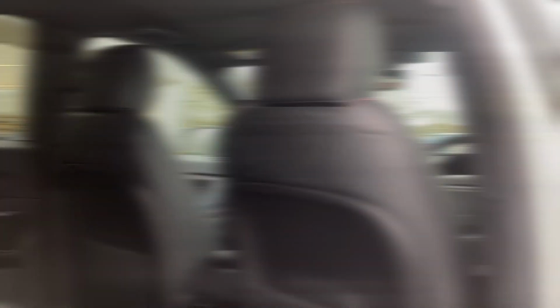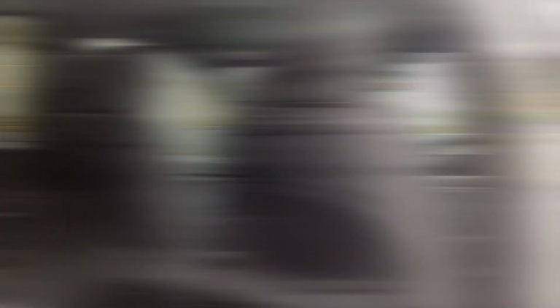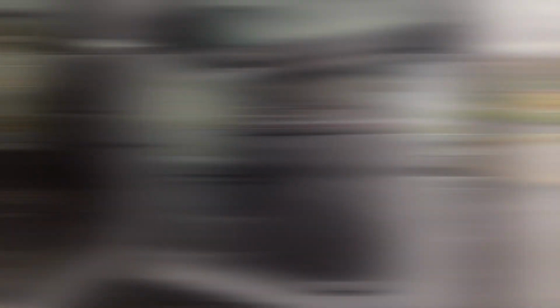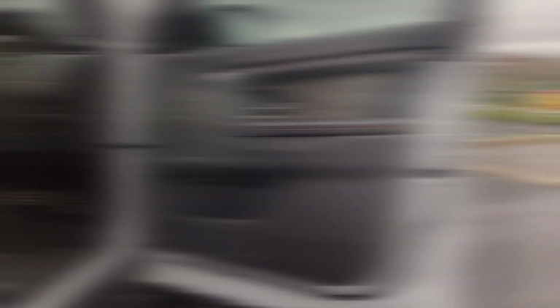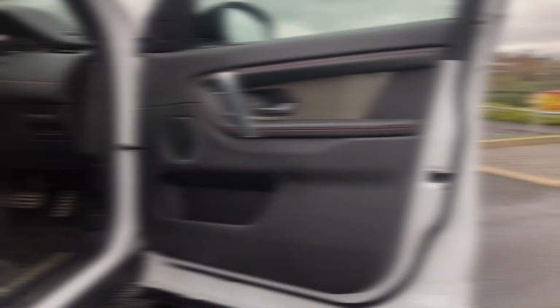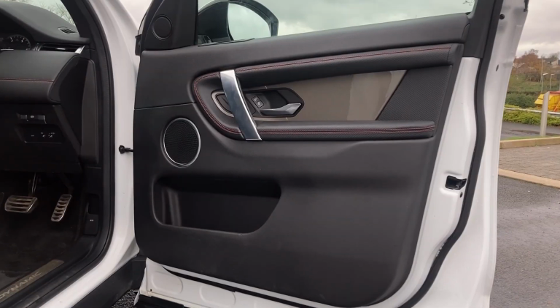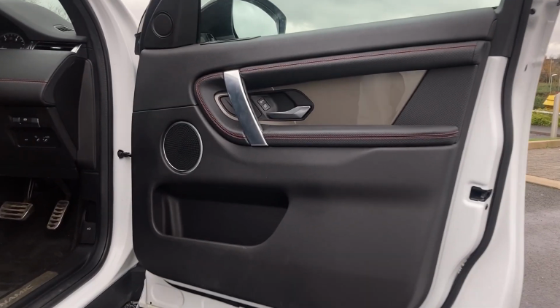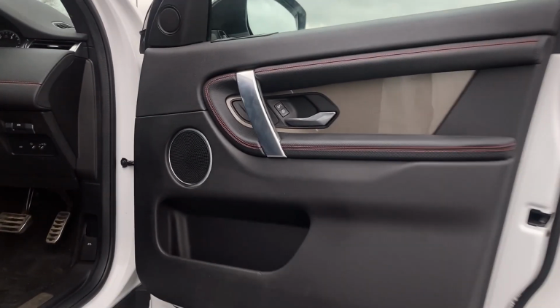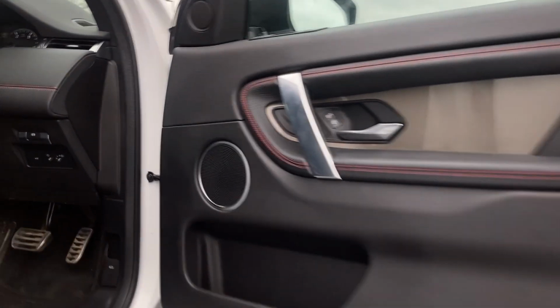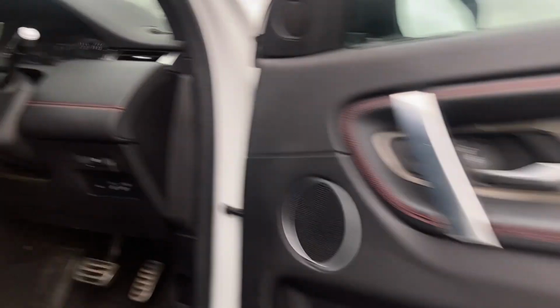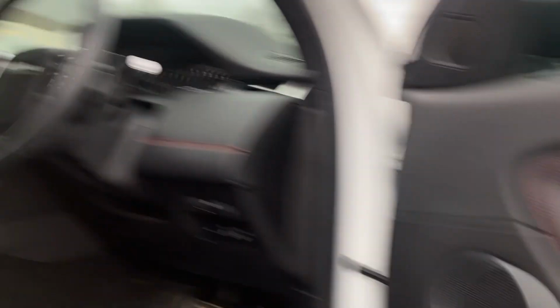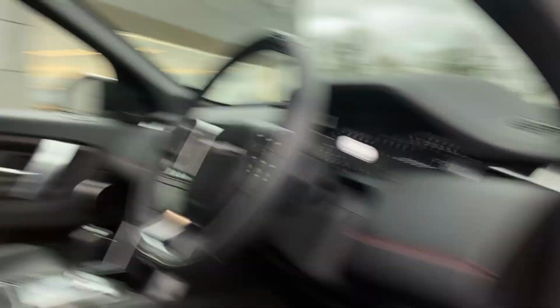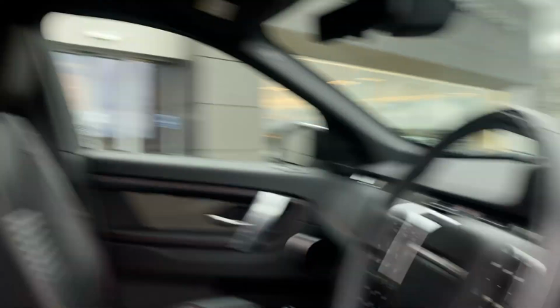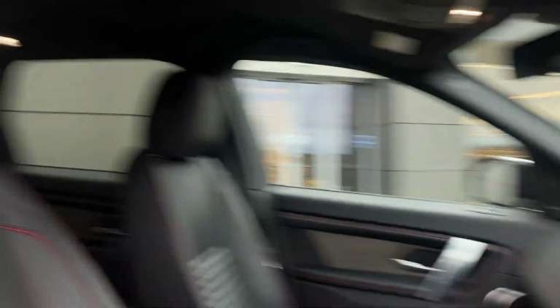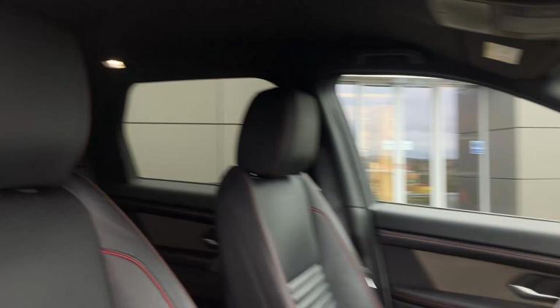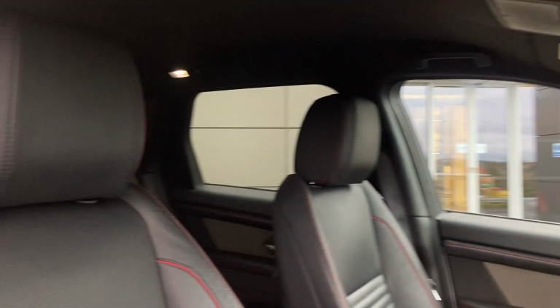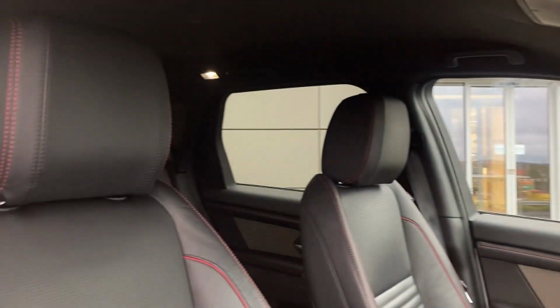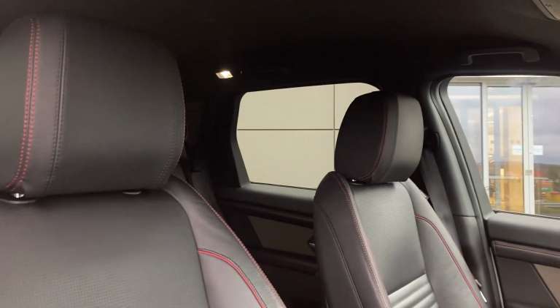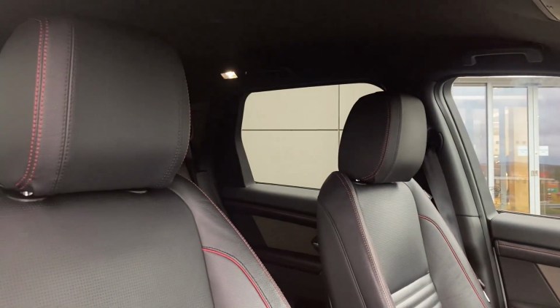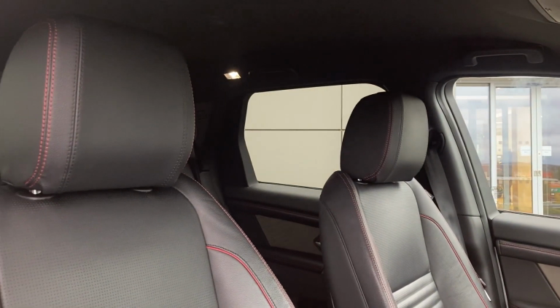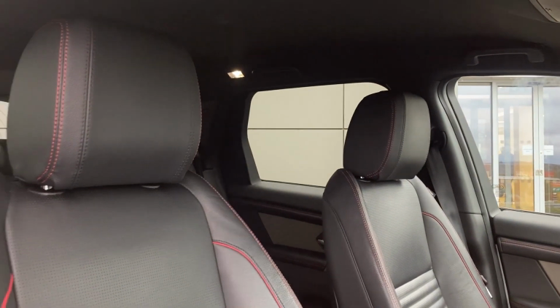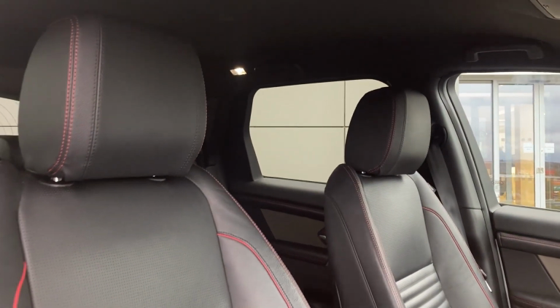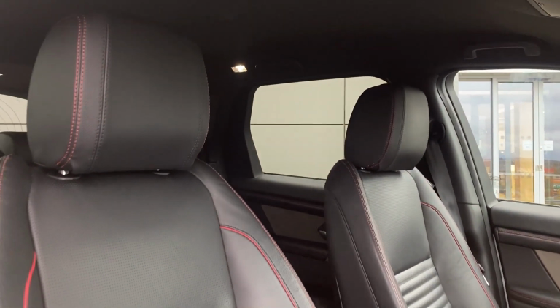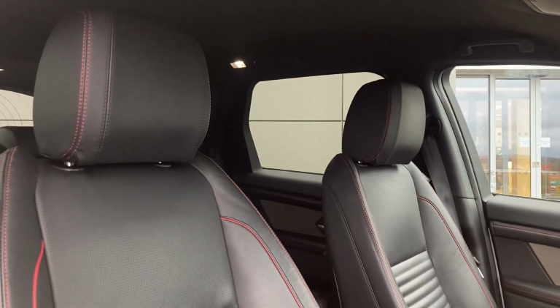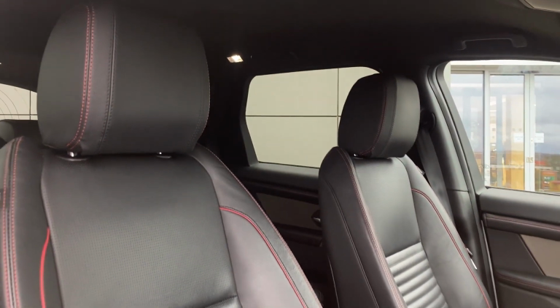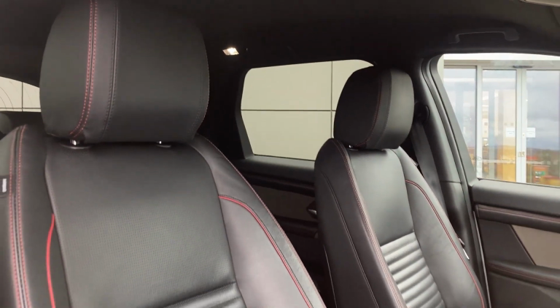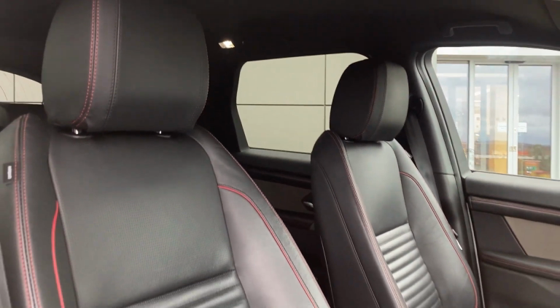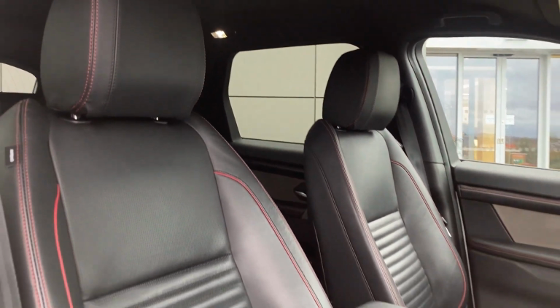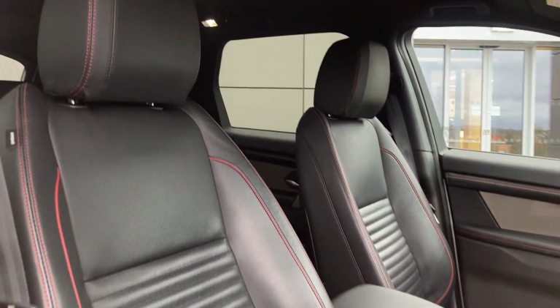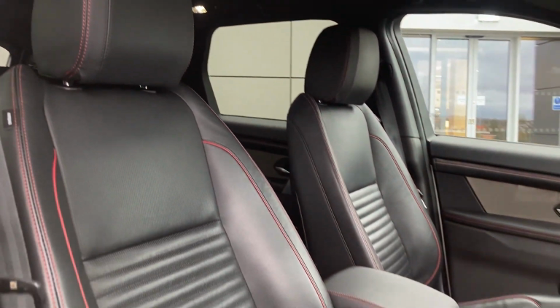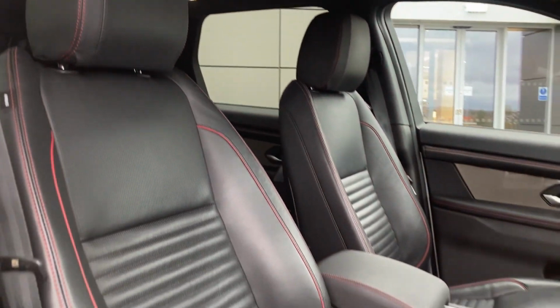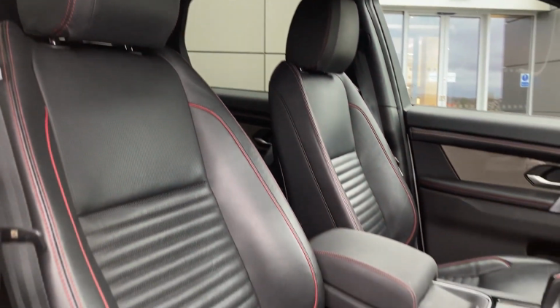Moving to the front of the cabin, we can see the front heated seats, which as you can see are in excellent condition.